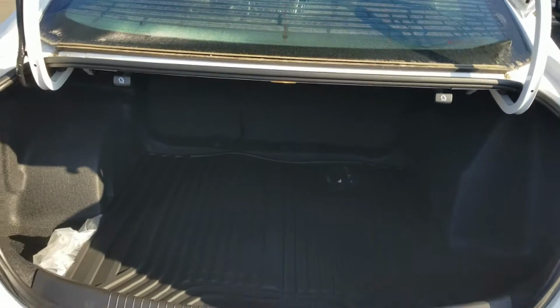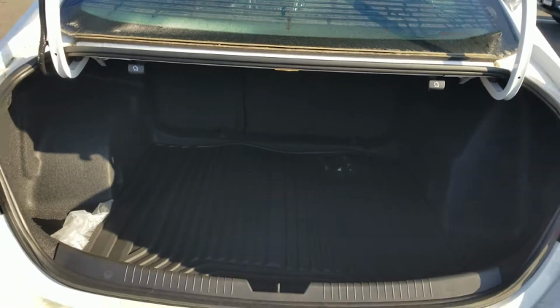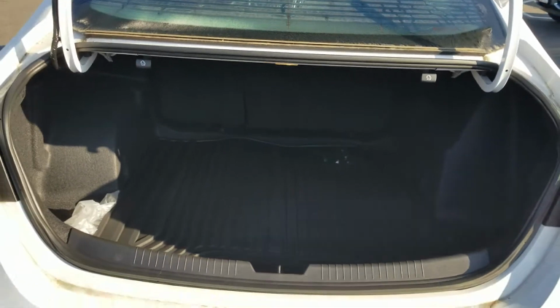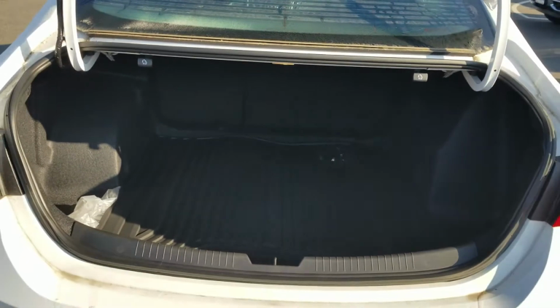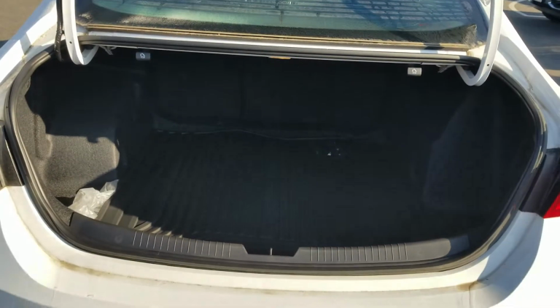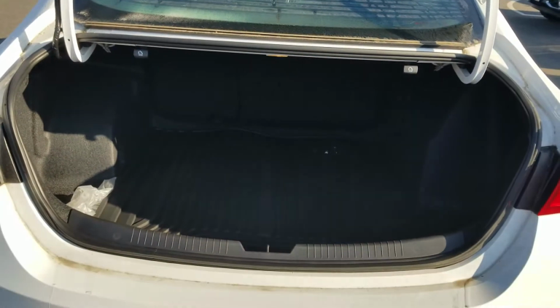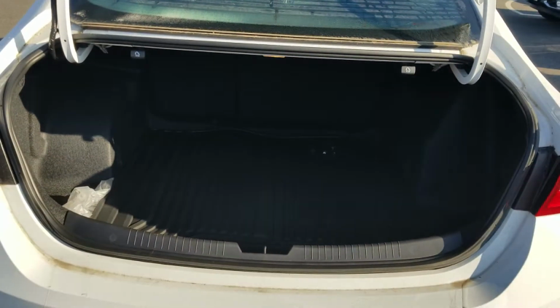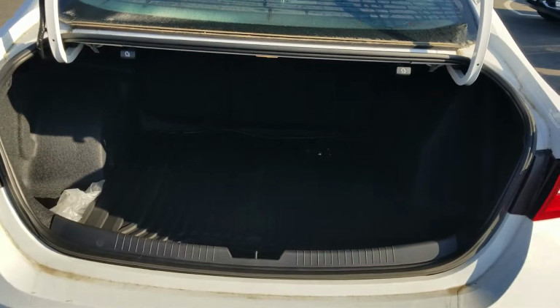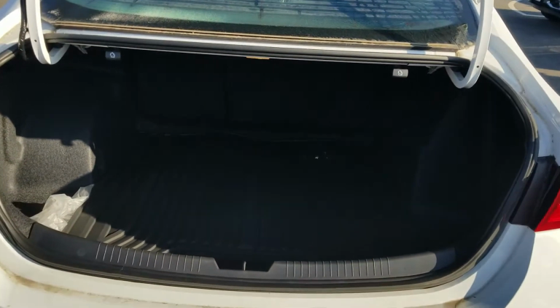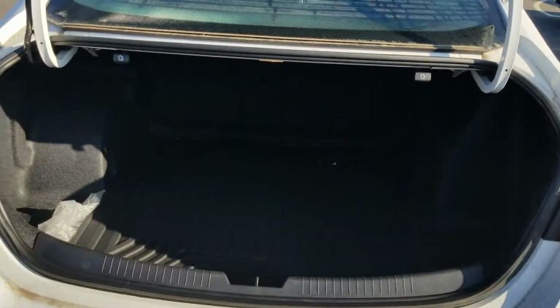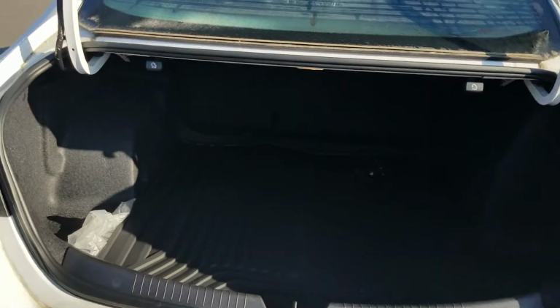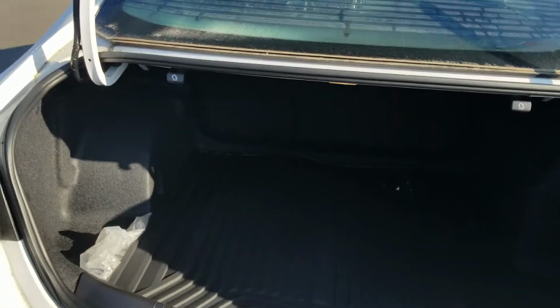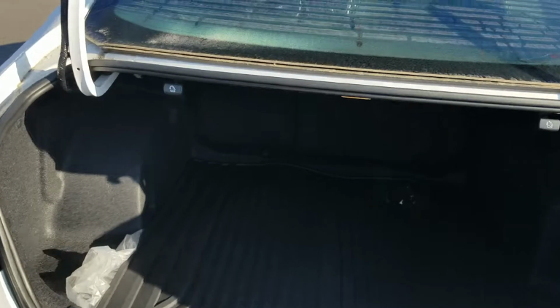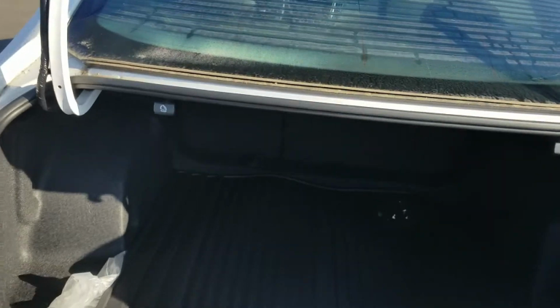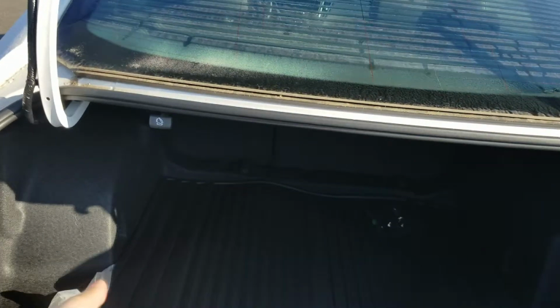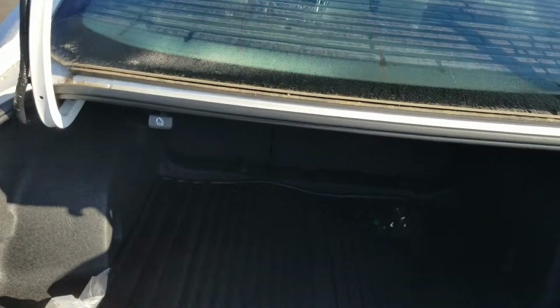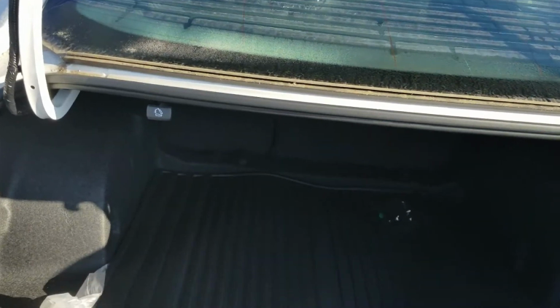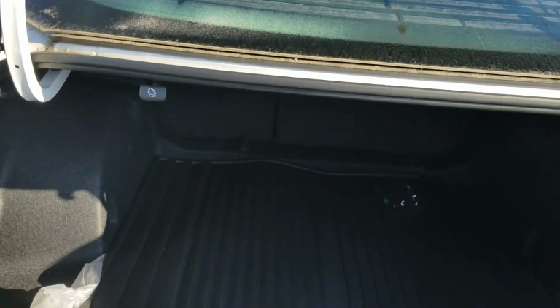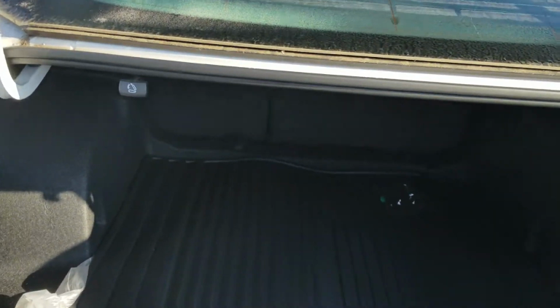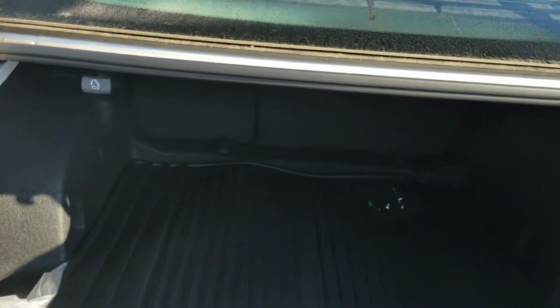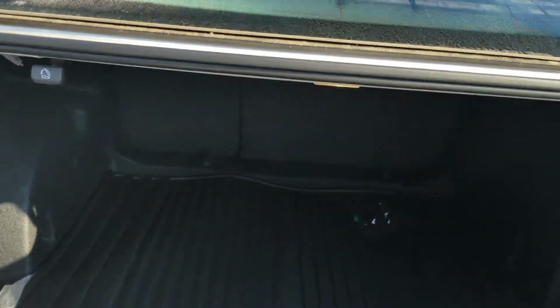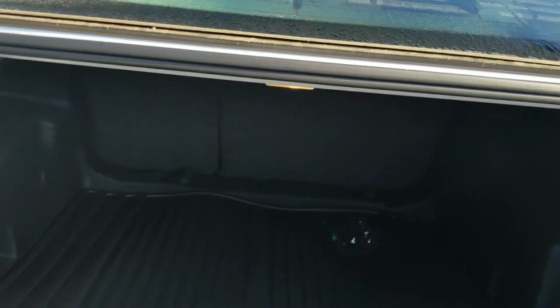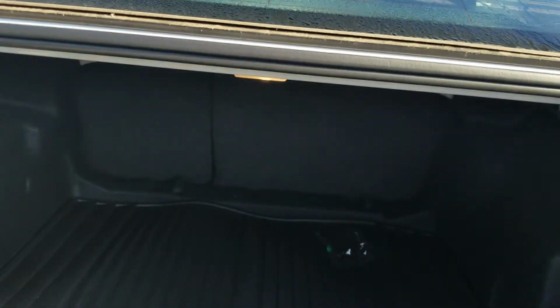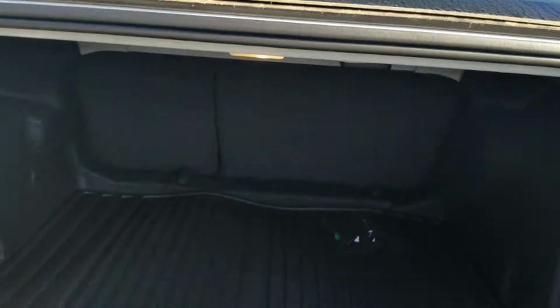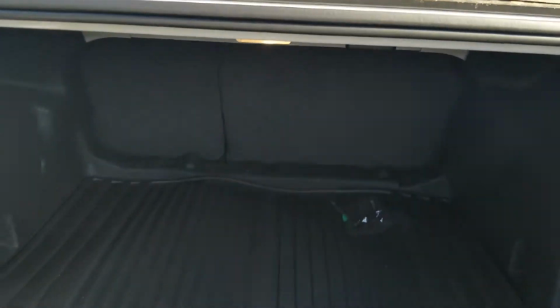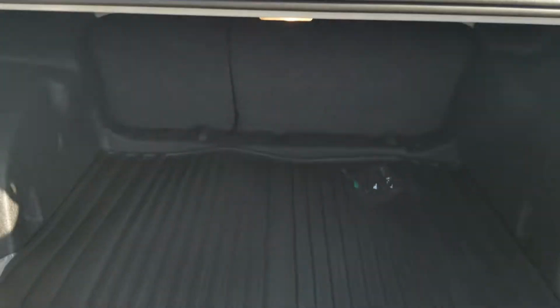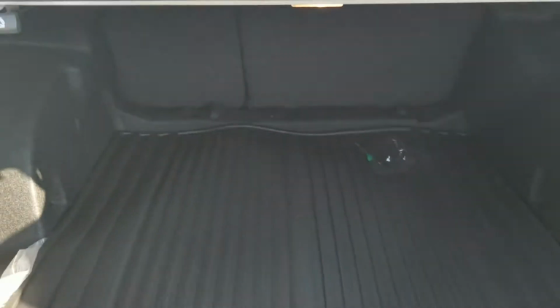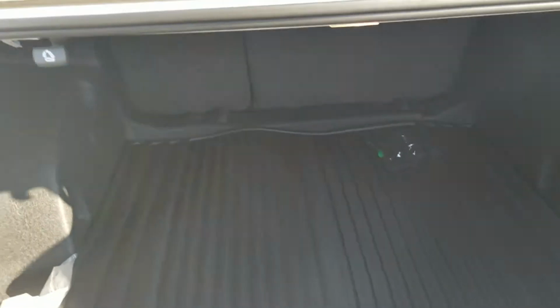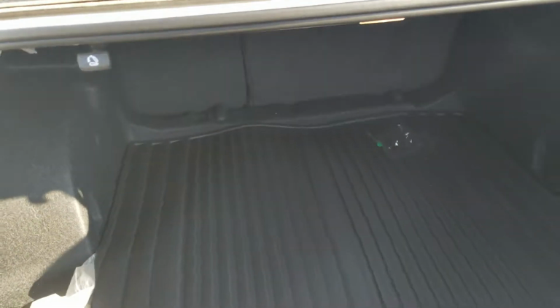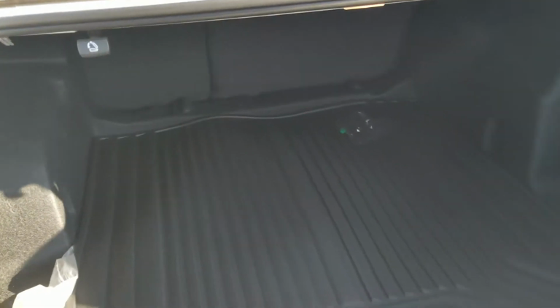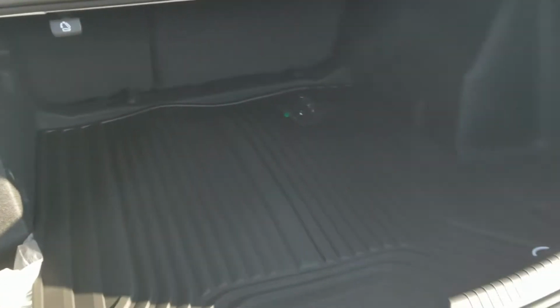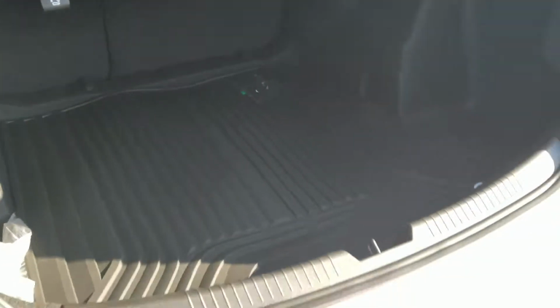There's plenty of room in the trunk, and as I said you can fold both seats down flat and you'd have even more storage space.